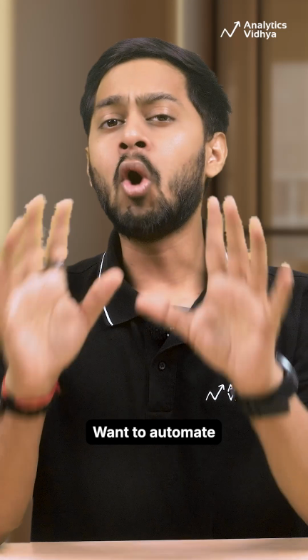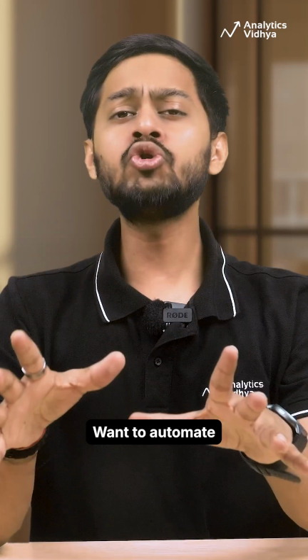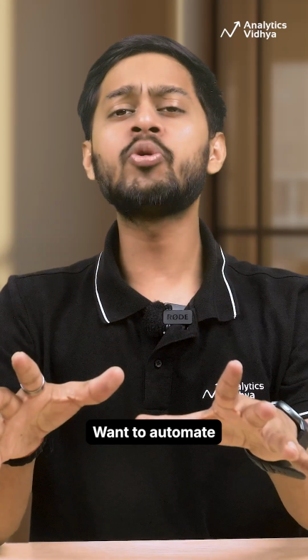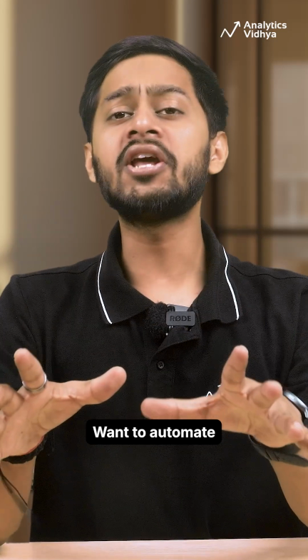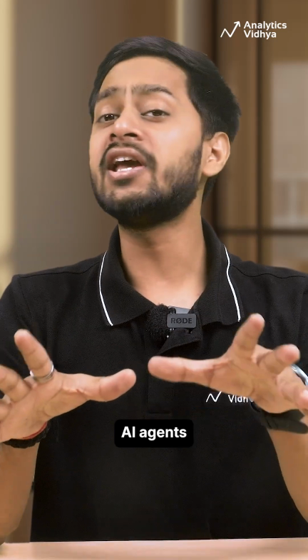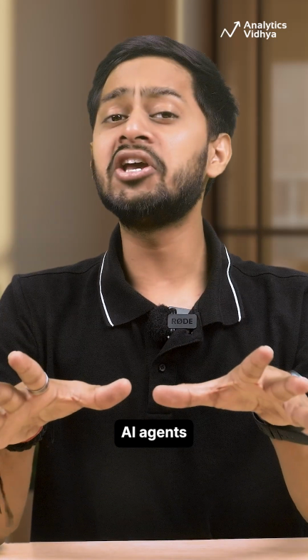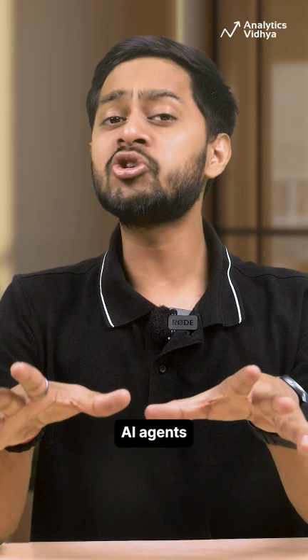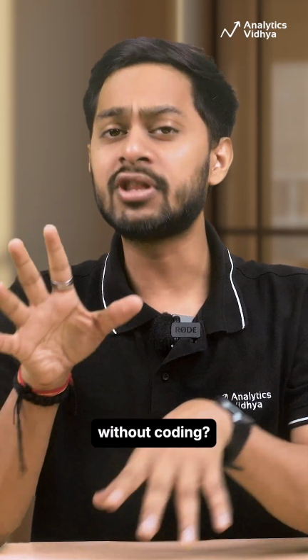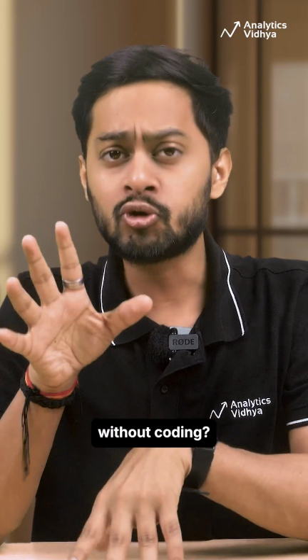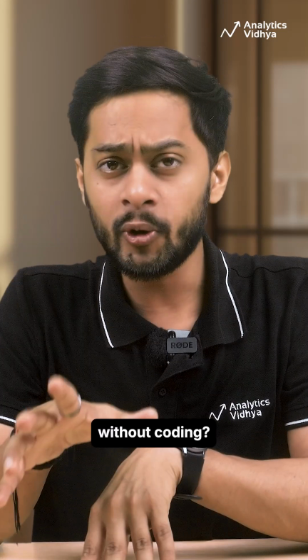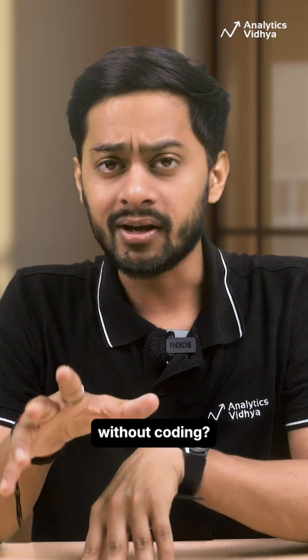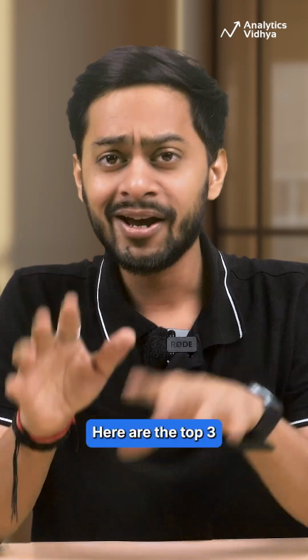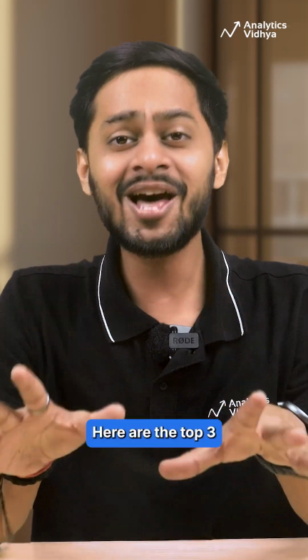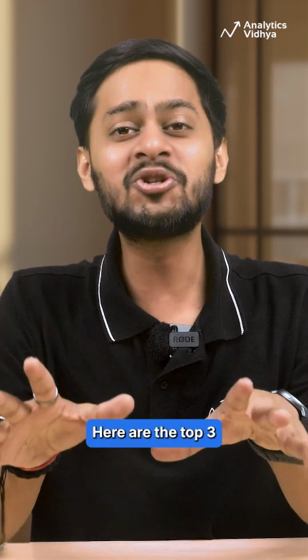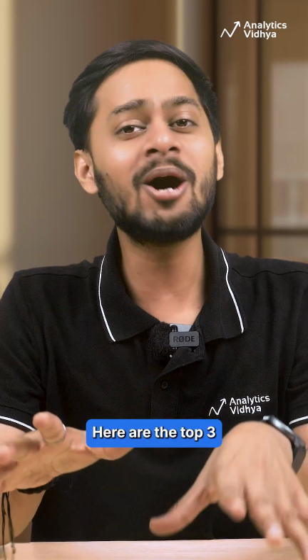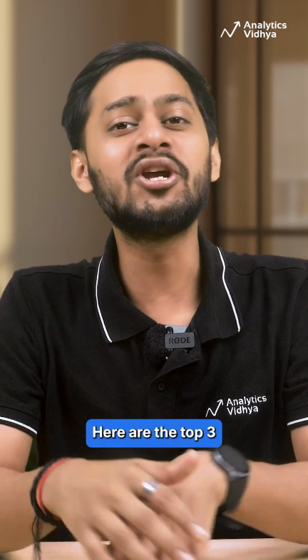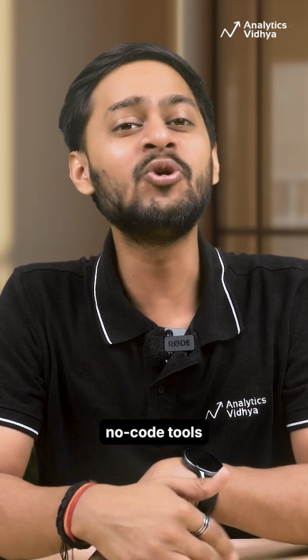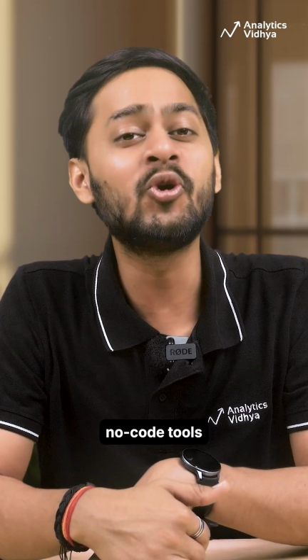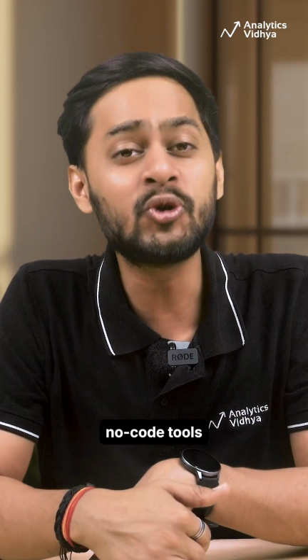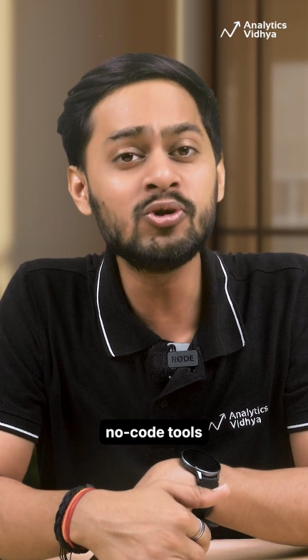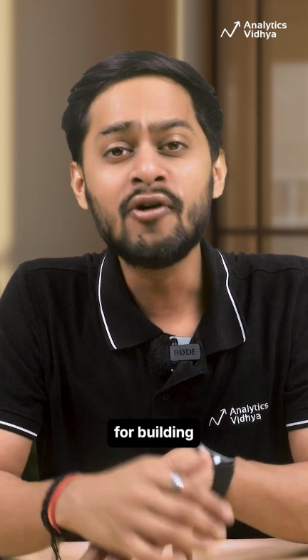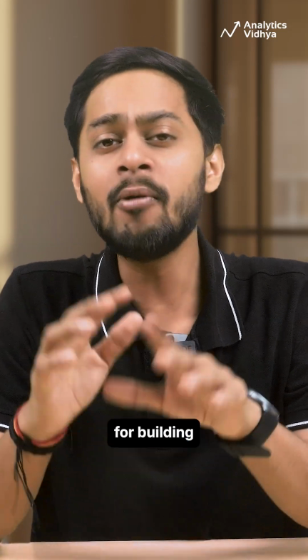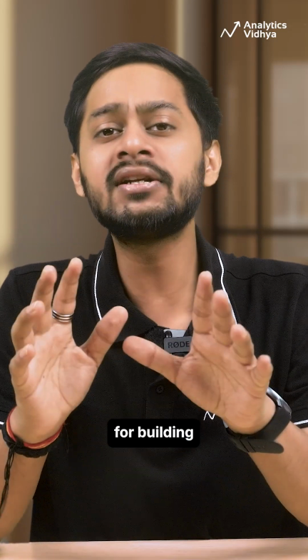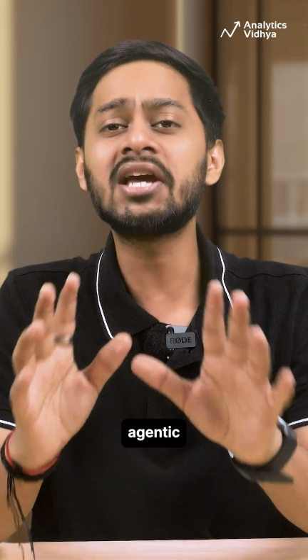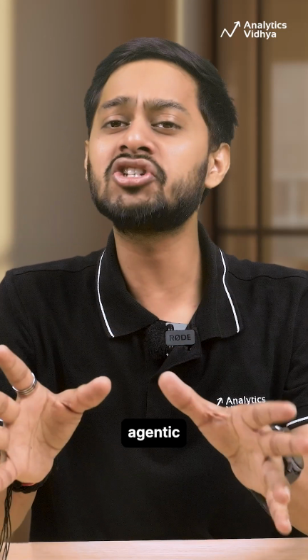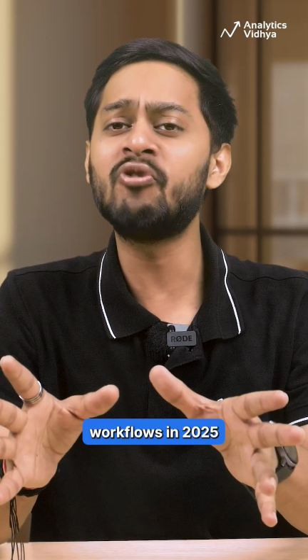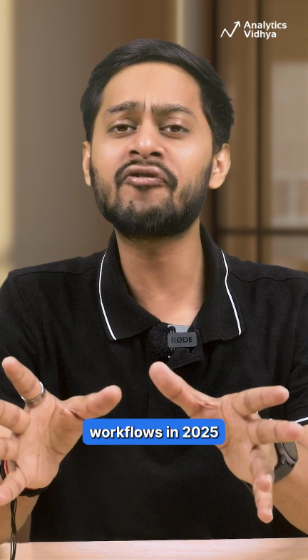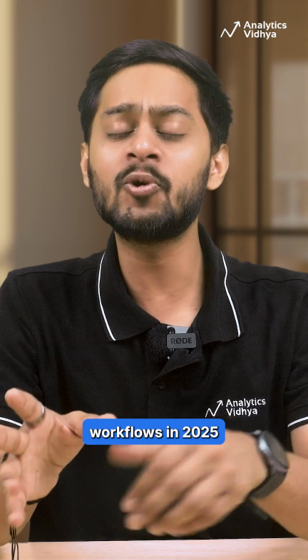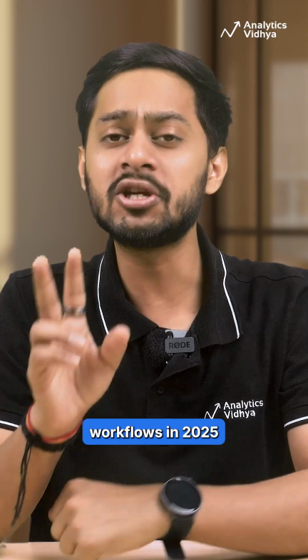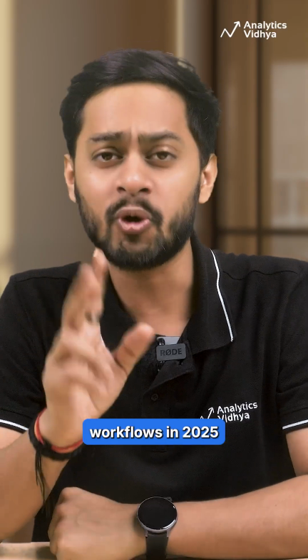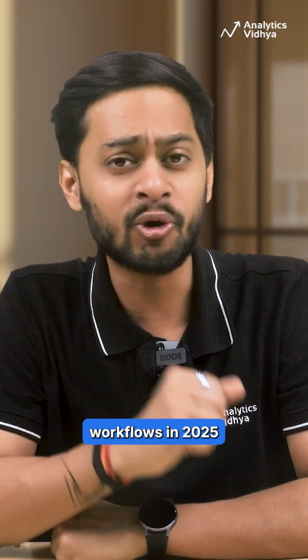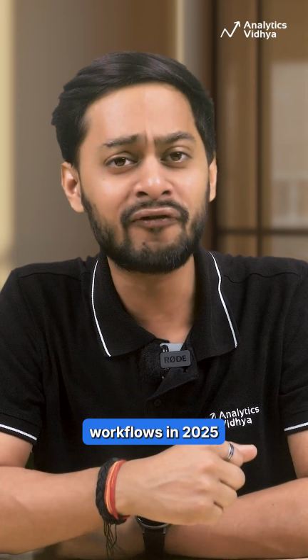Want to automate AI agents without coding? Here are the top three no-code tools for building agentic workflows in 2025.